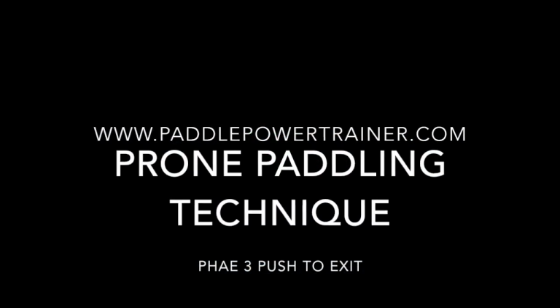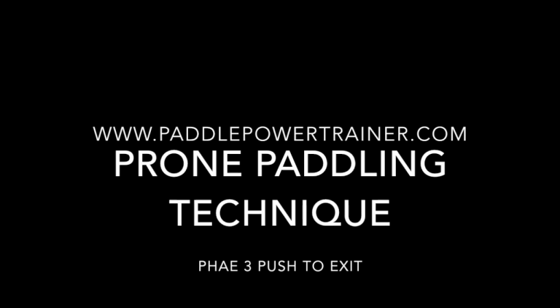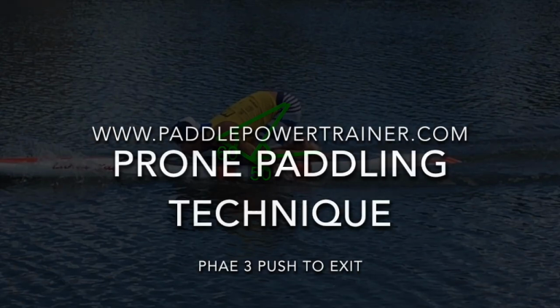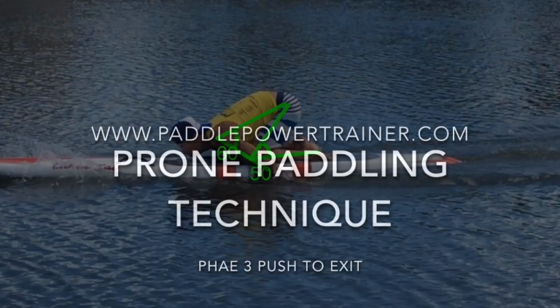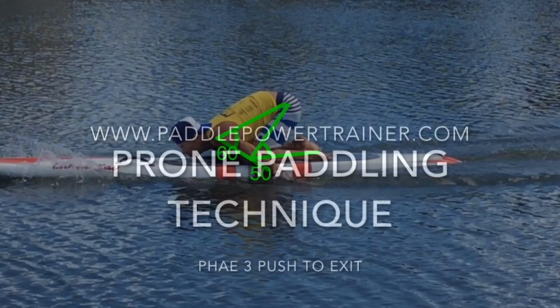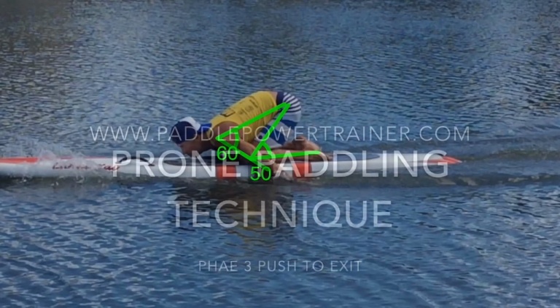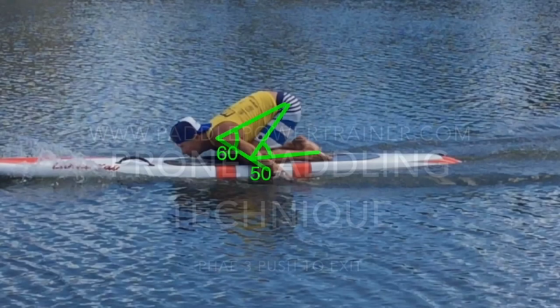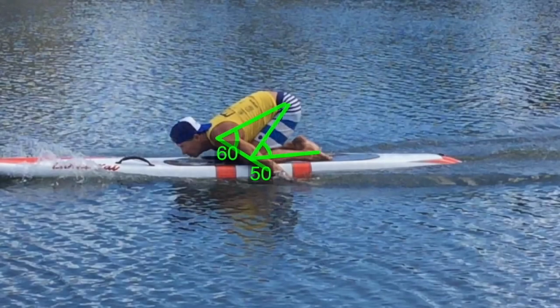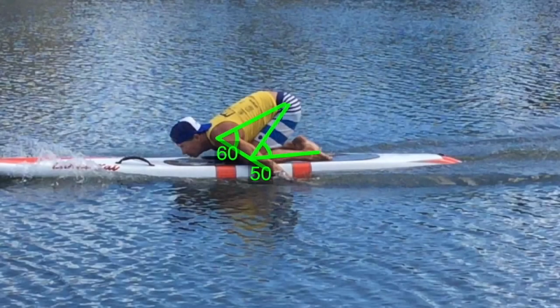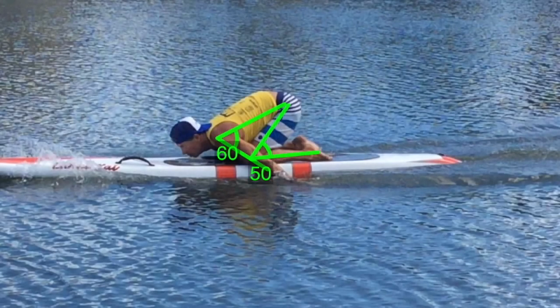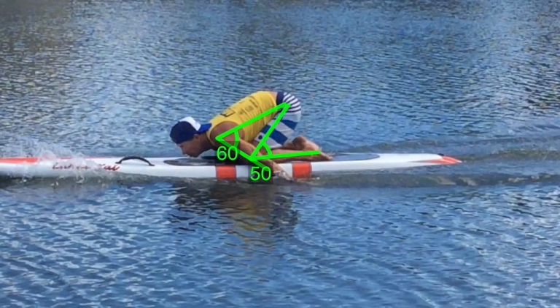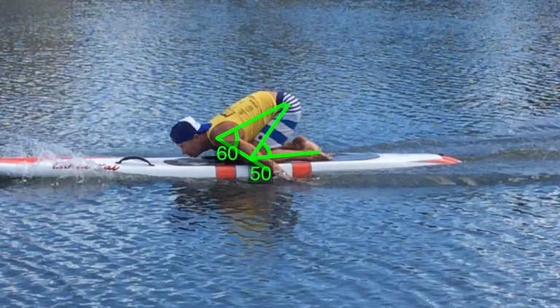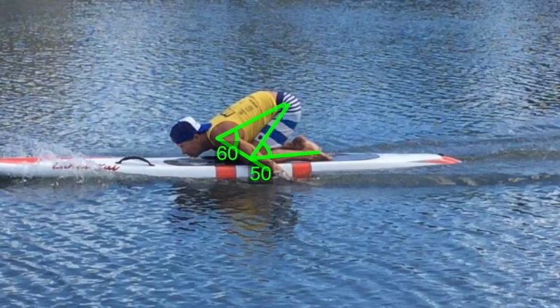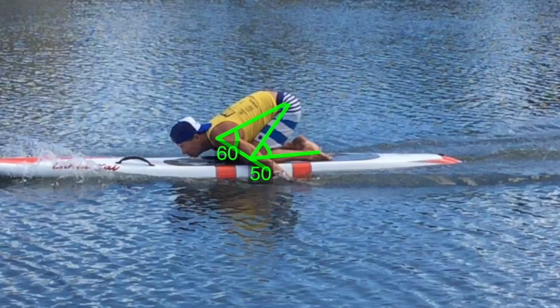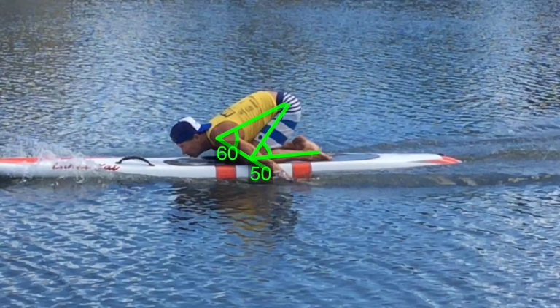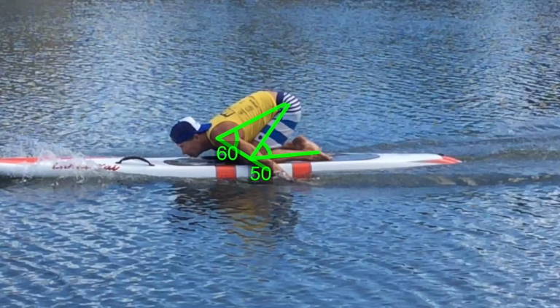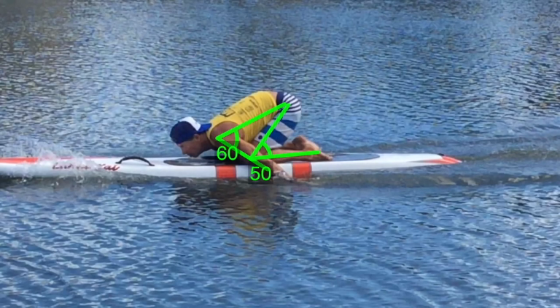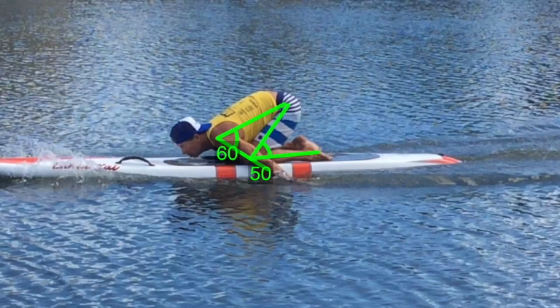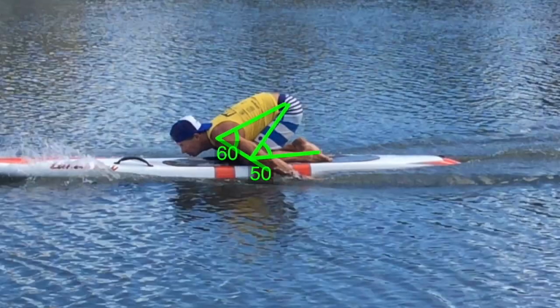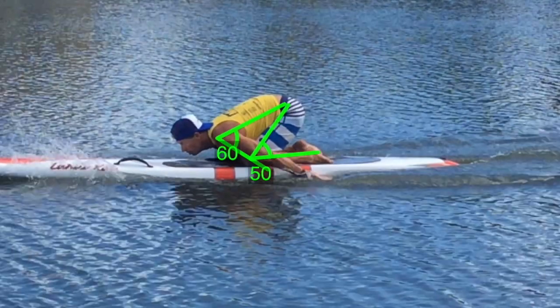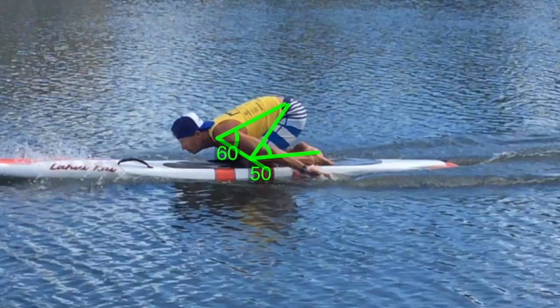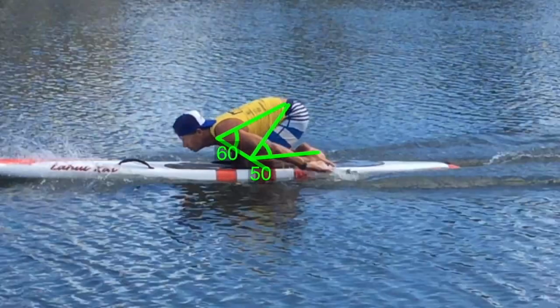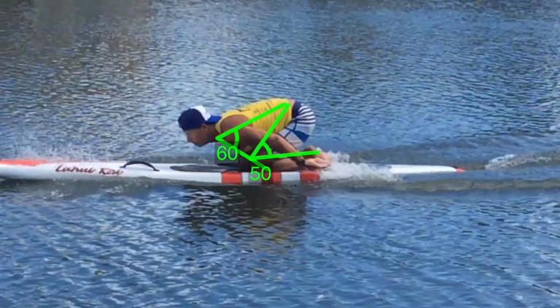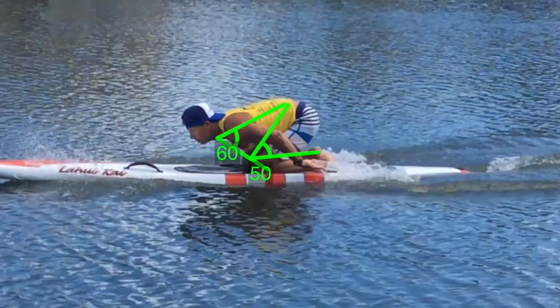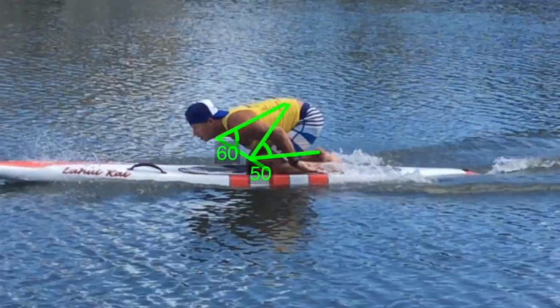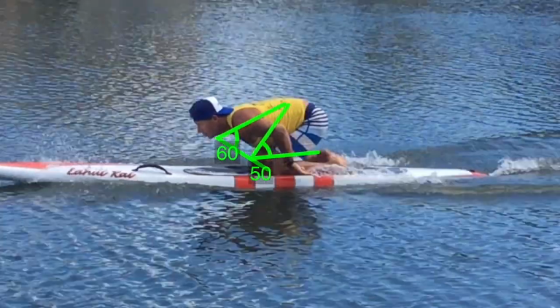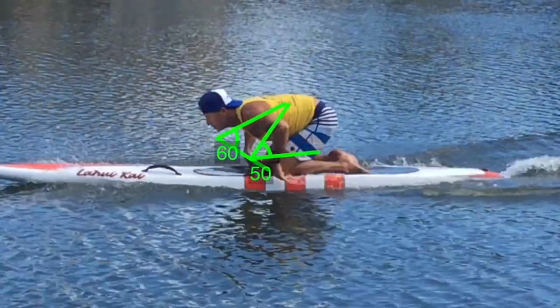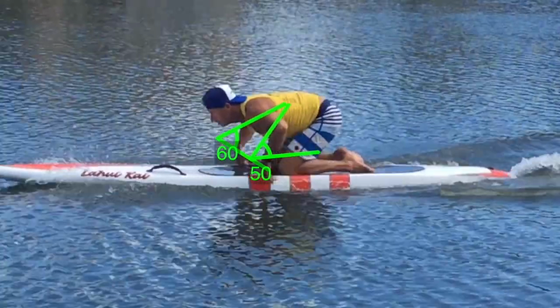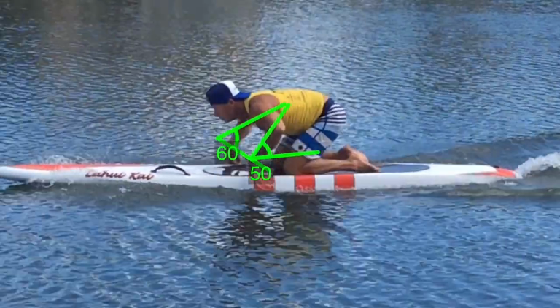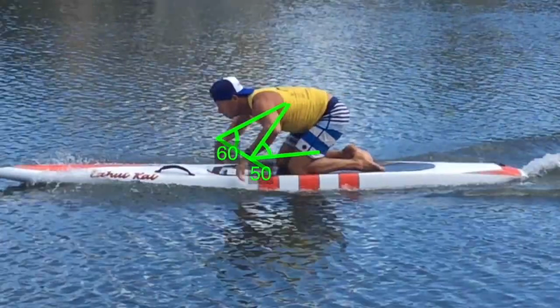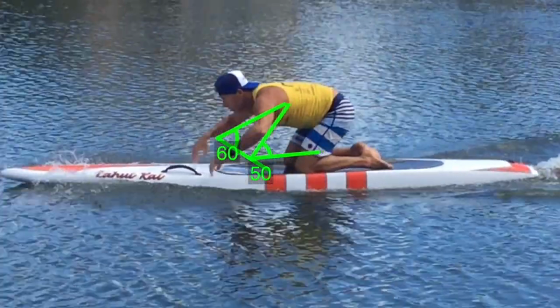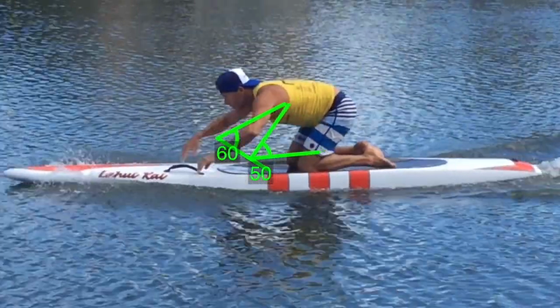The third phase of the prone paddling stroke is the push to the exit phase.